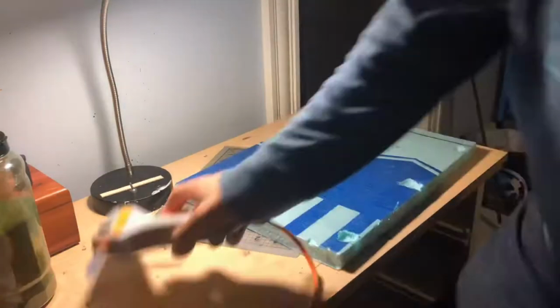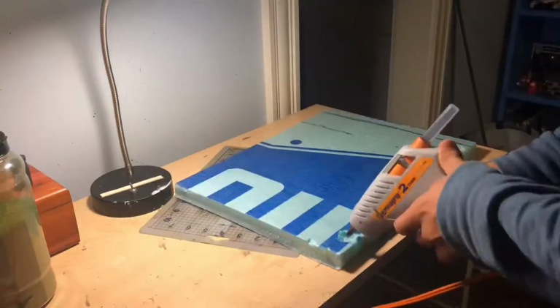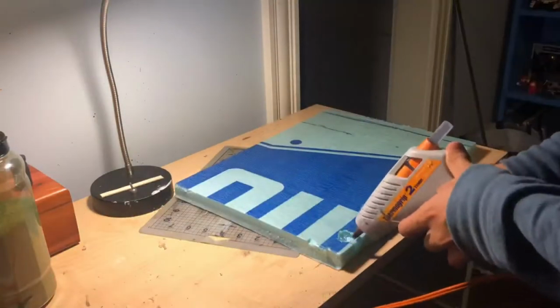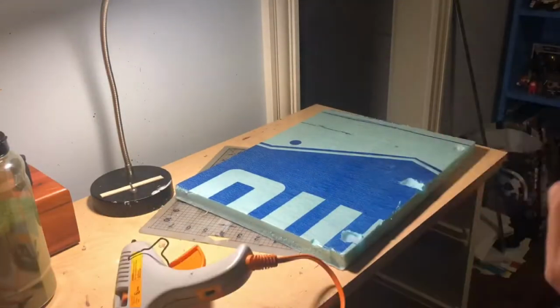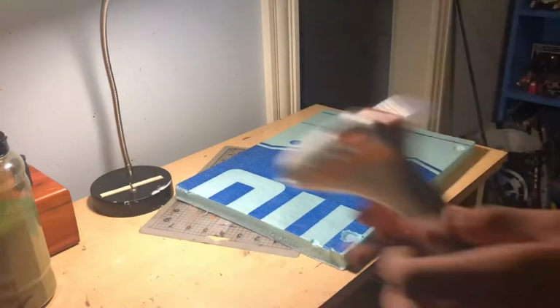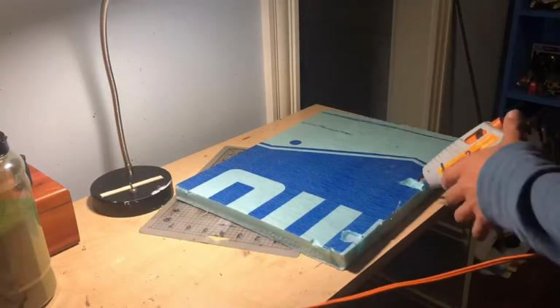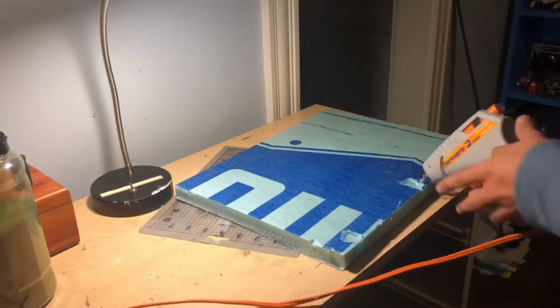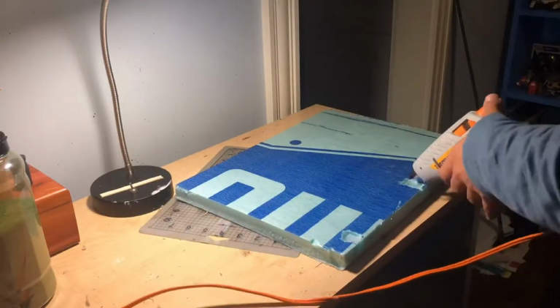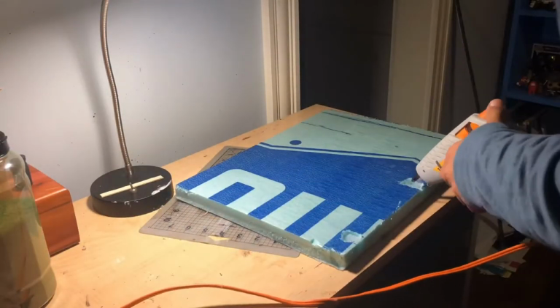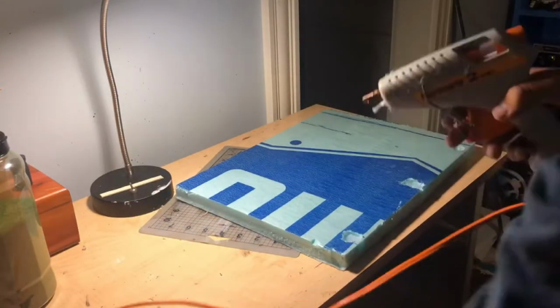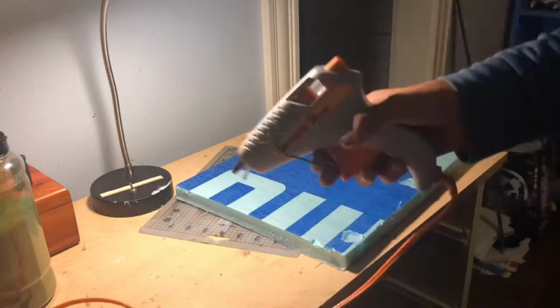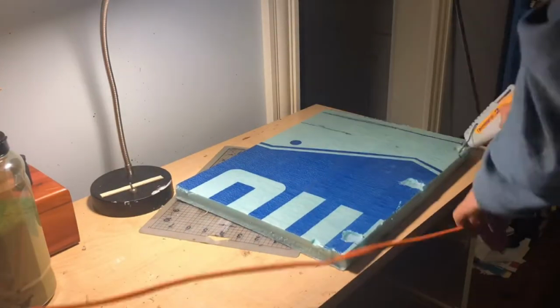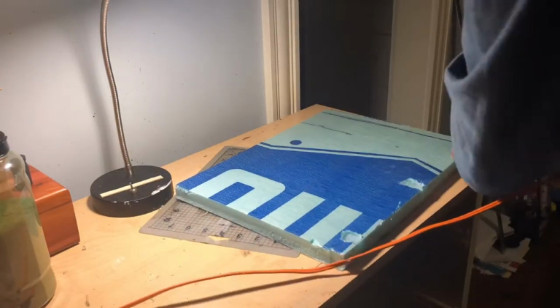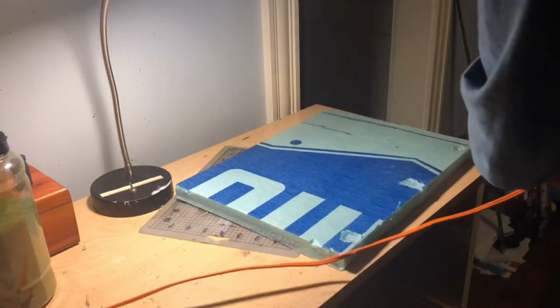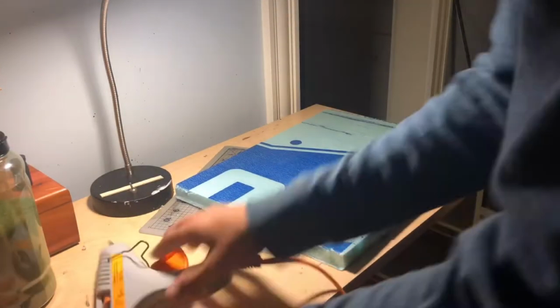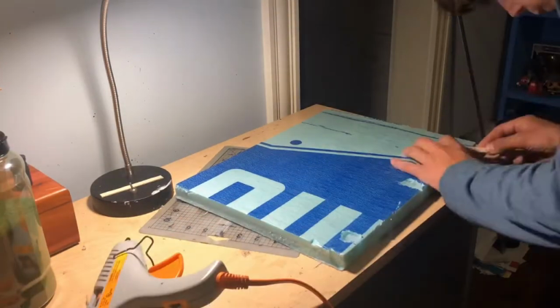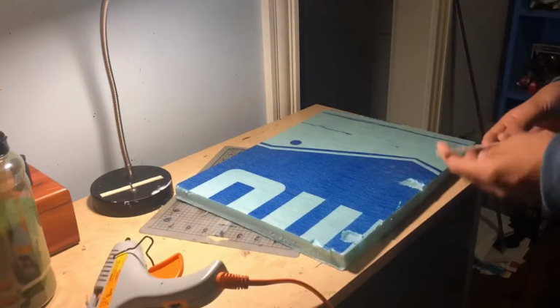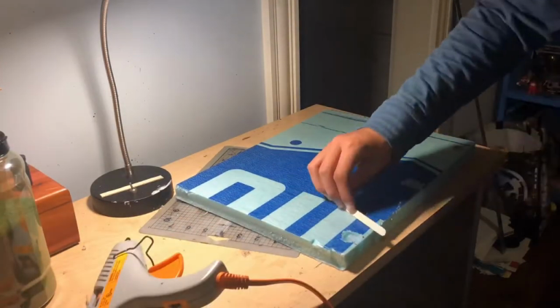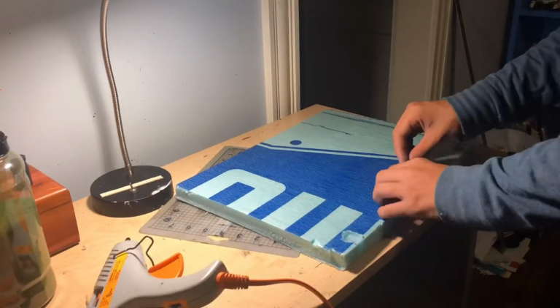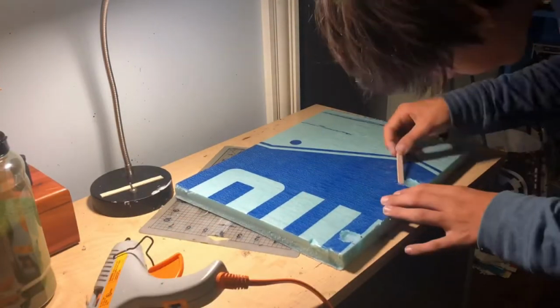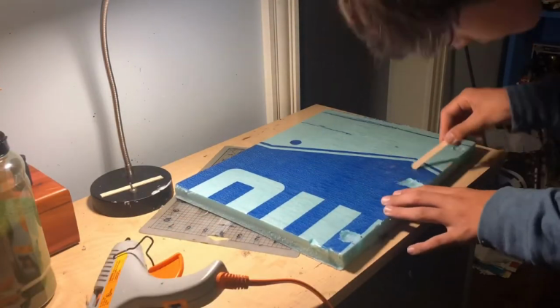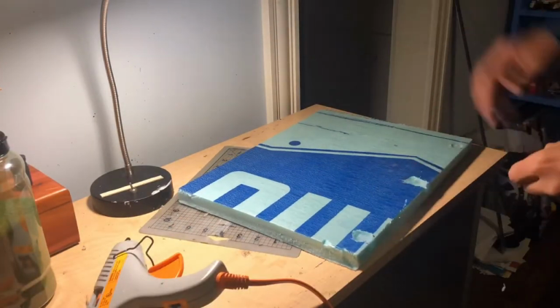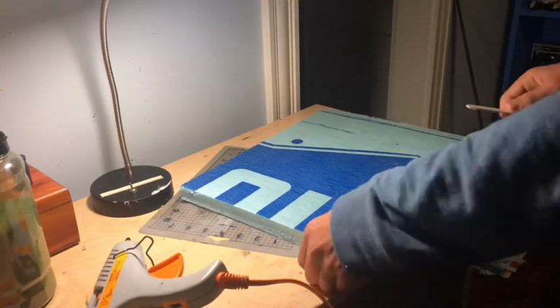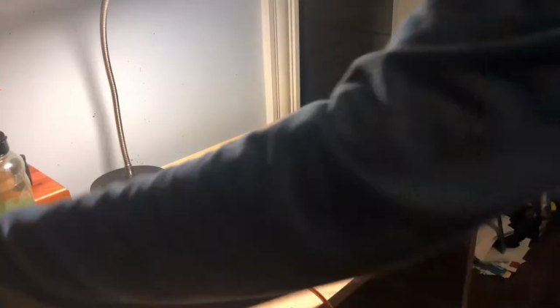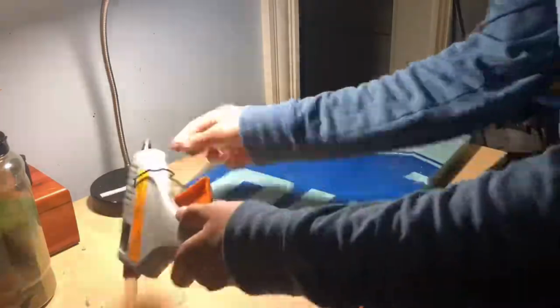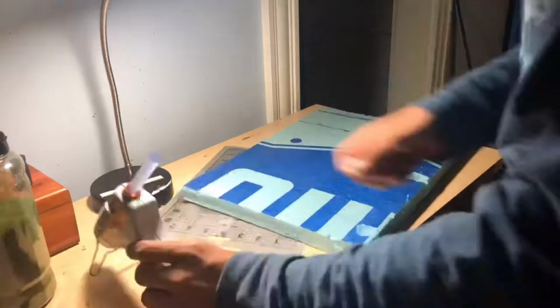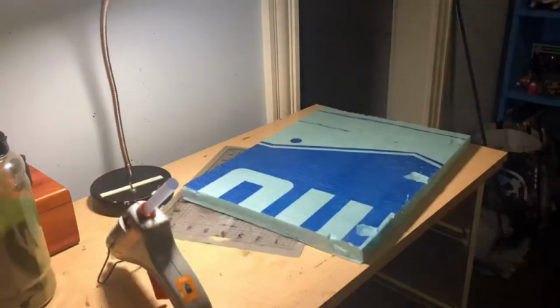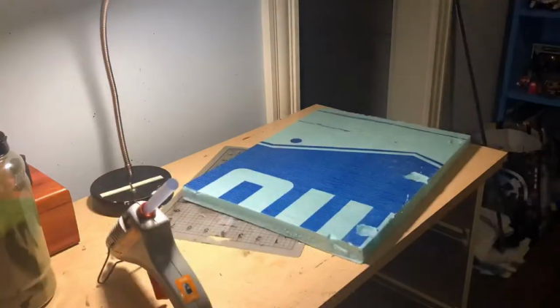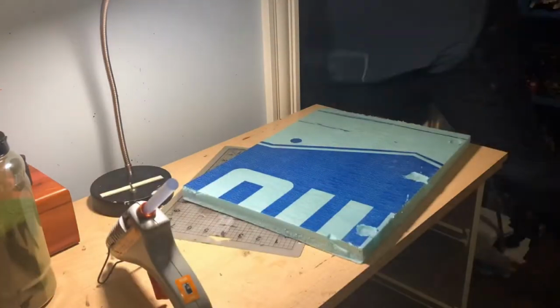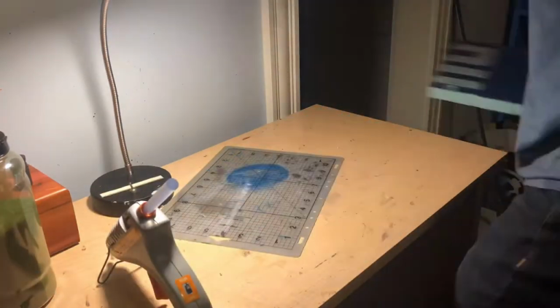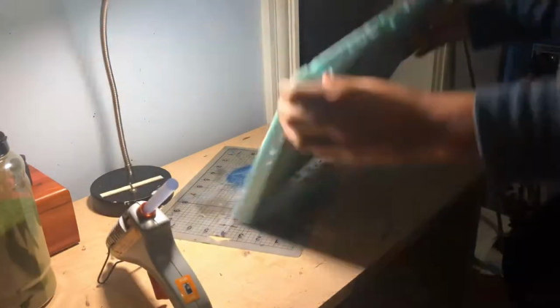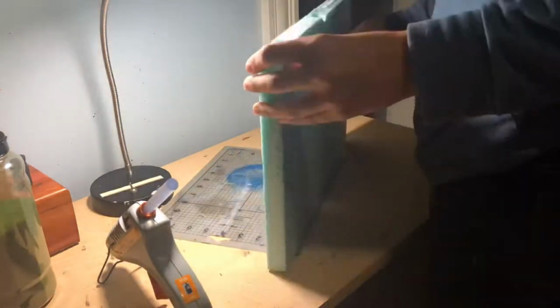Hello guys, so today I'm going to be doing a time-lapse of me making a Tatooine diorama. I hope you guys like it.